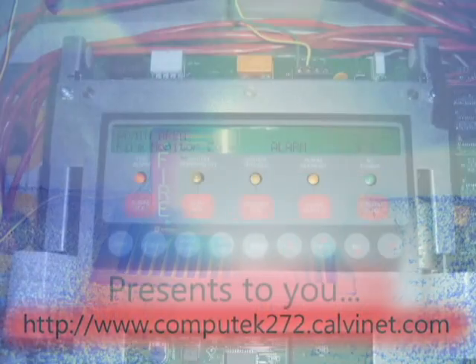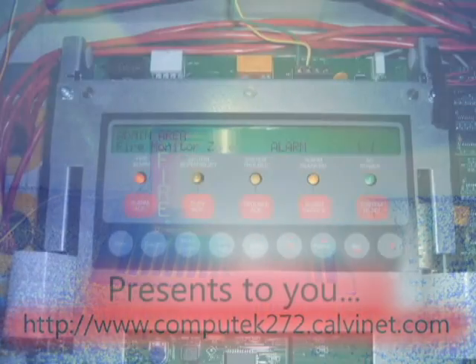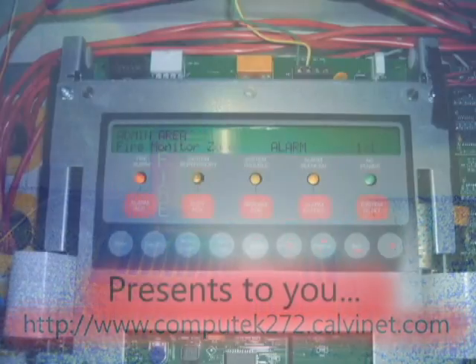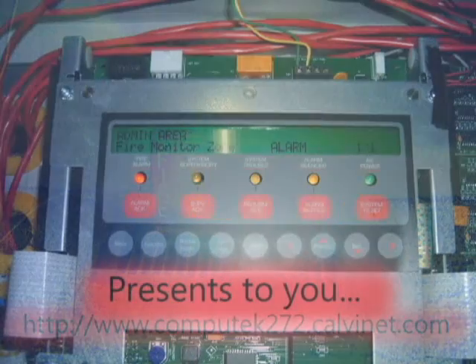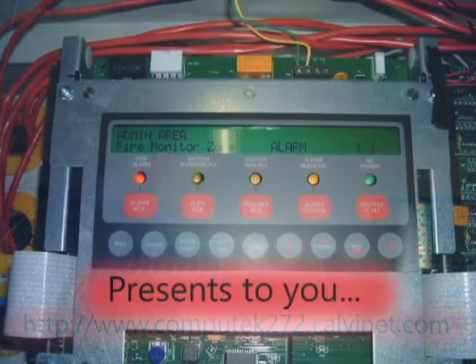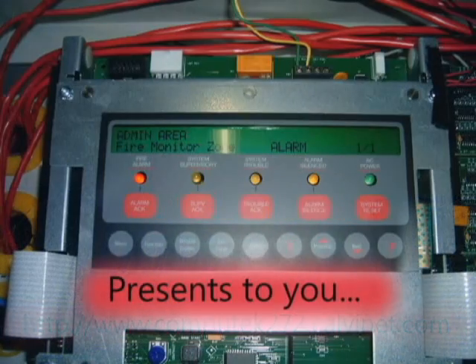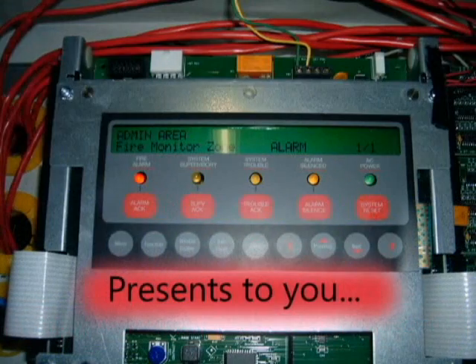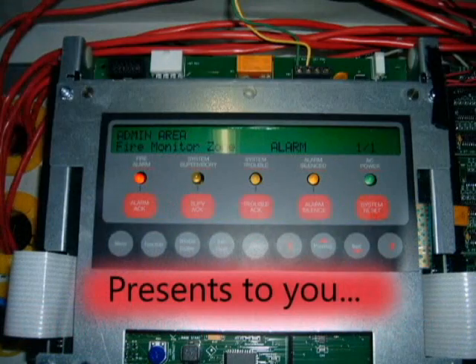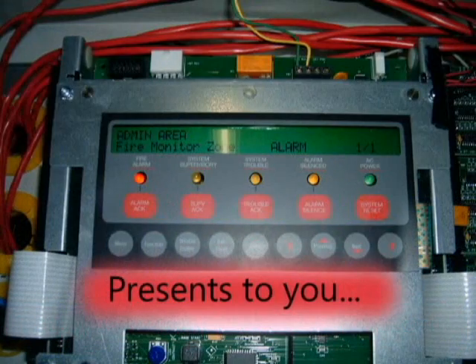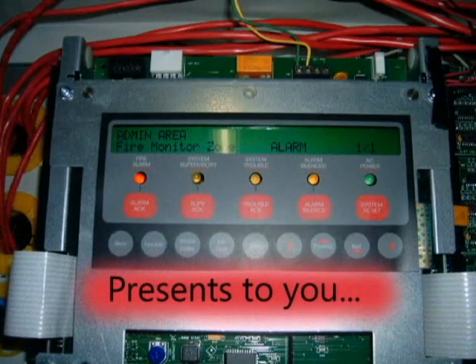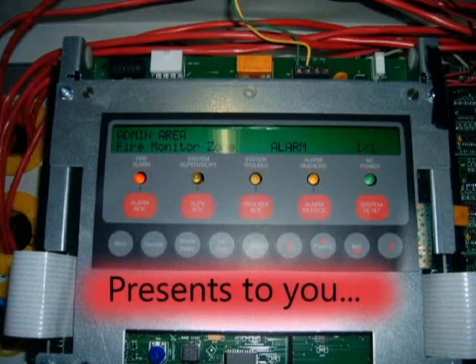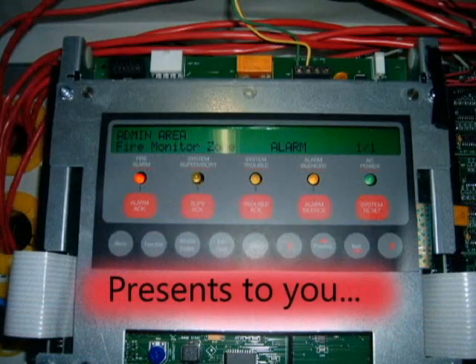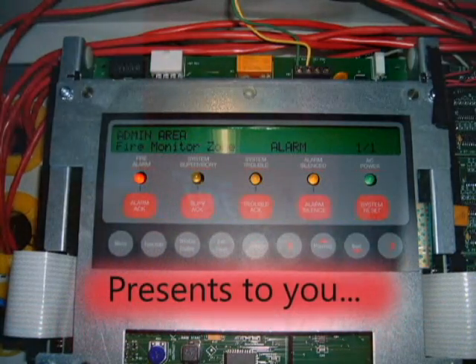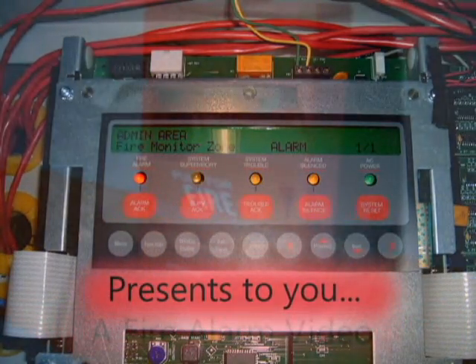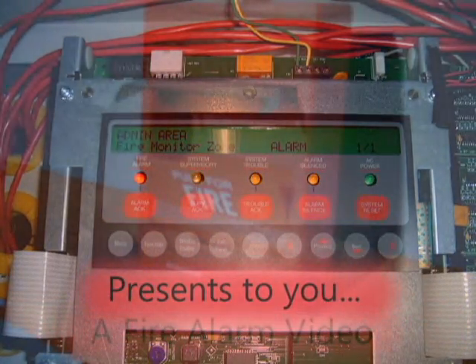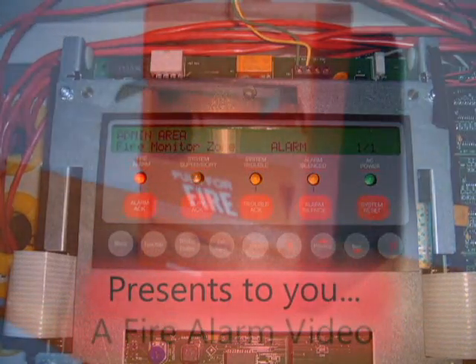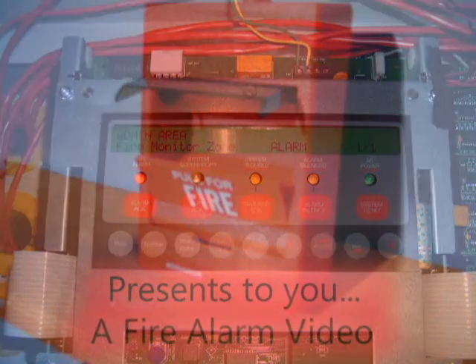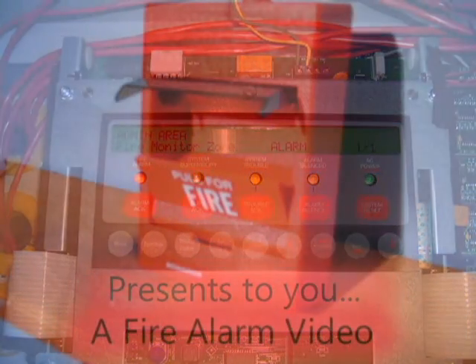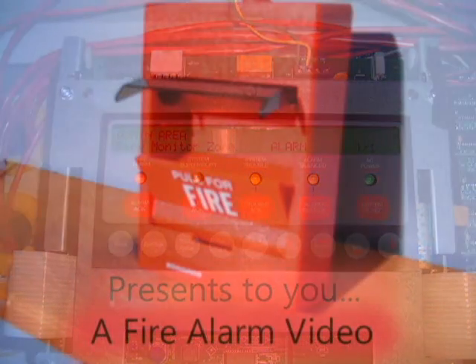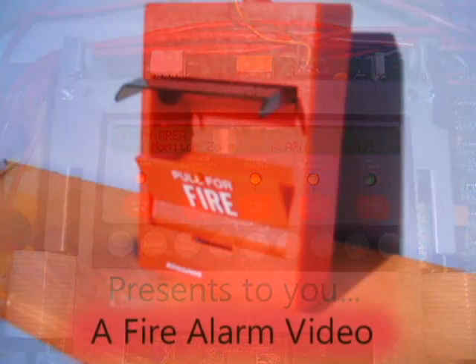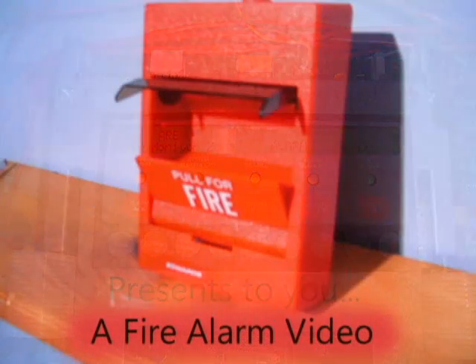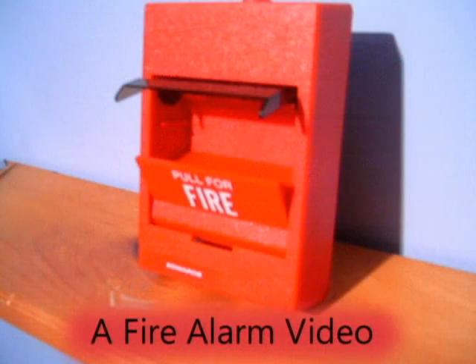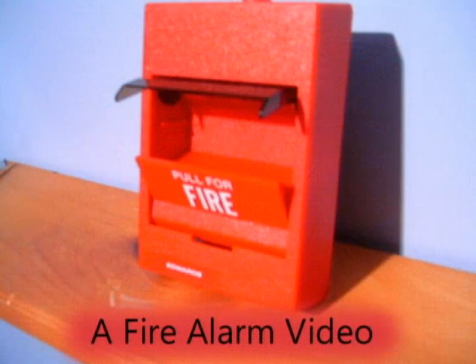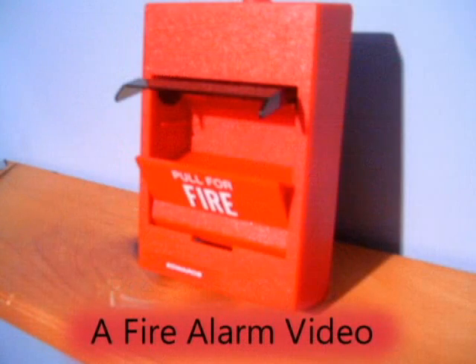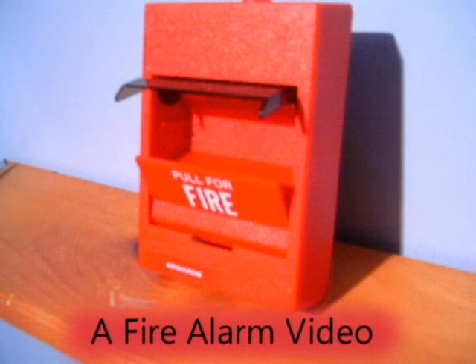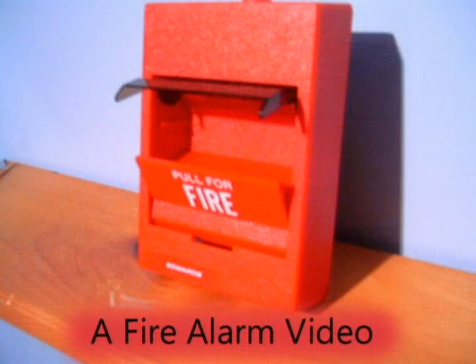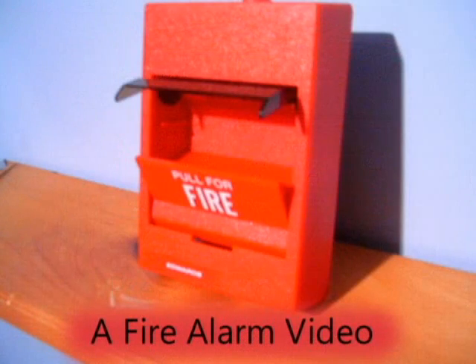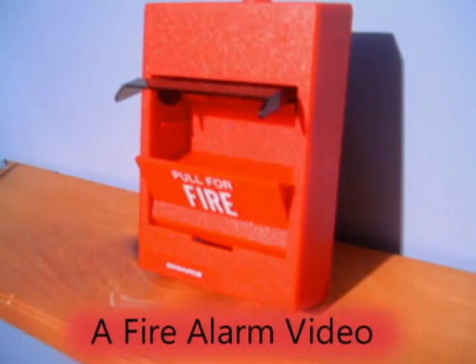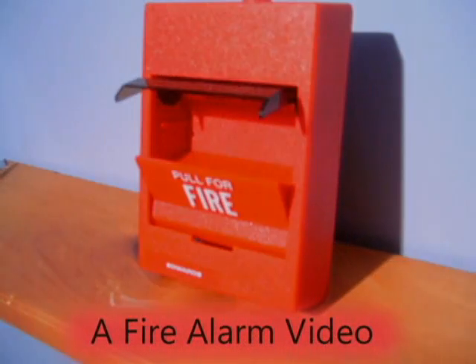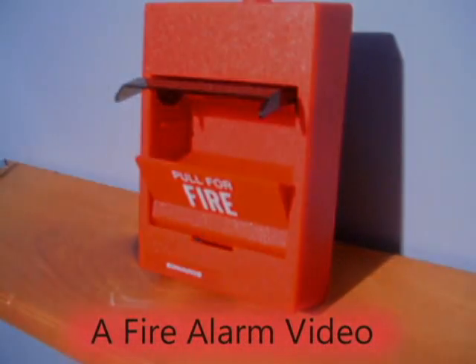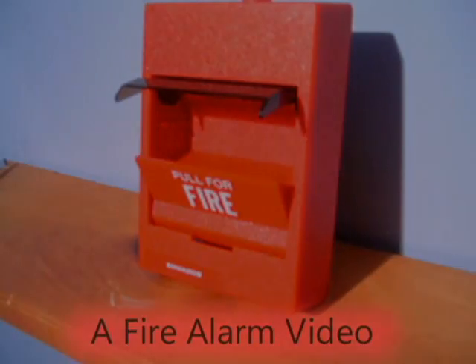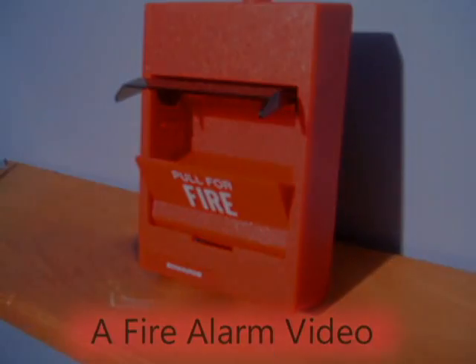May I have your attention, please? An emergency has been reported in the building. While this is being verified, please leave the building and report to the designated assembly area for your group.